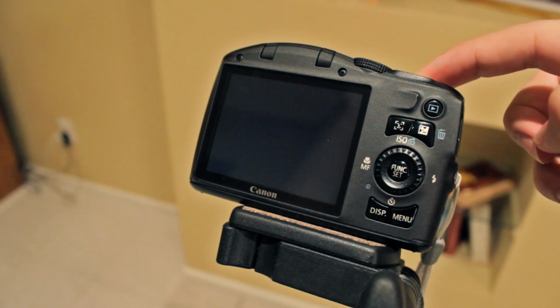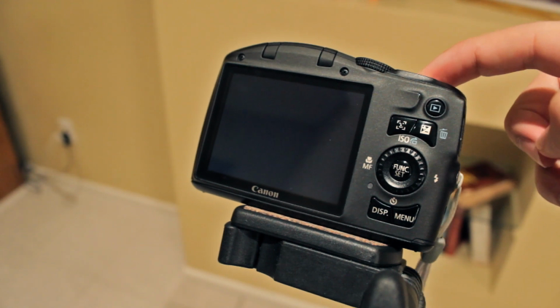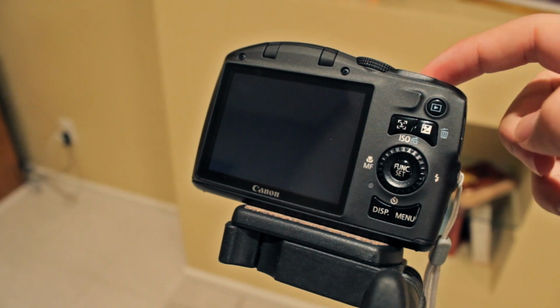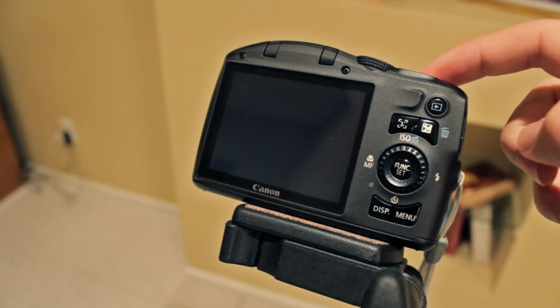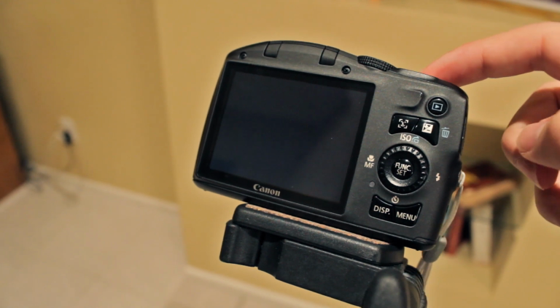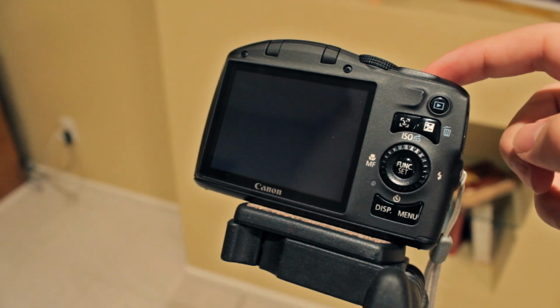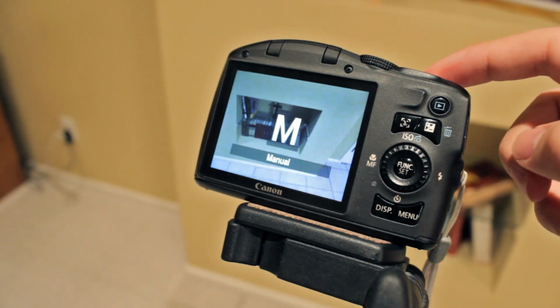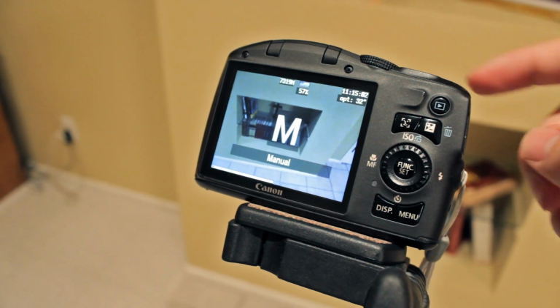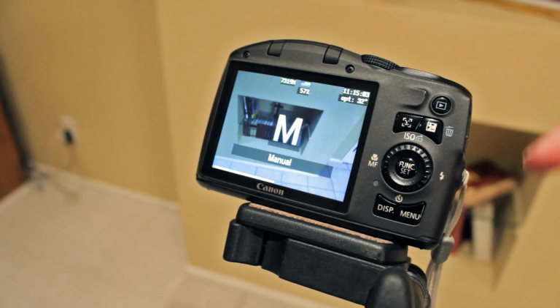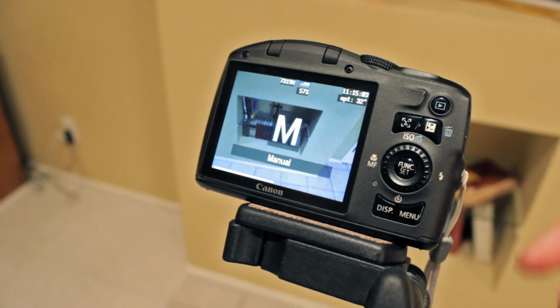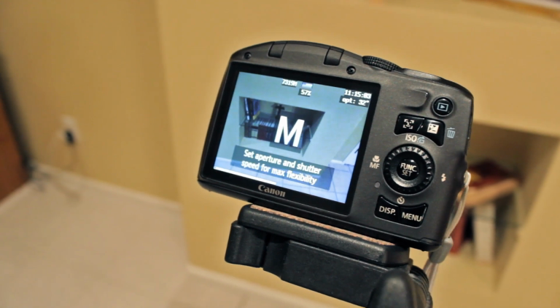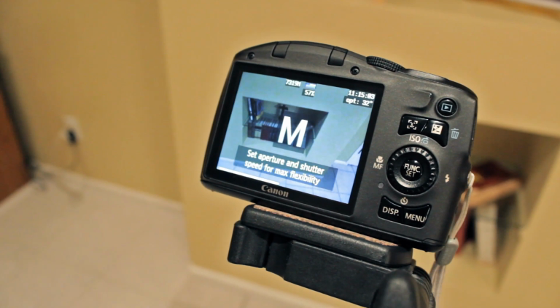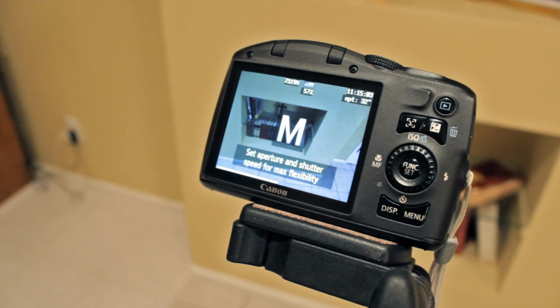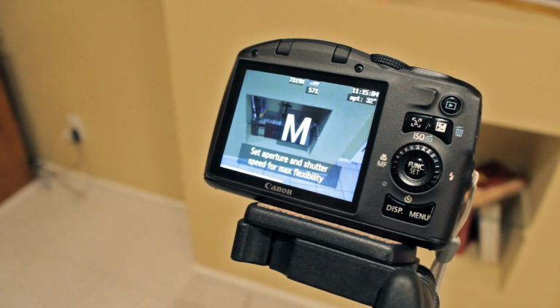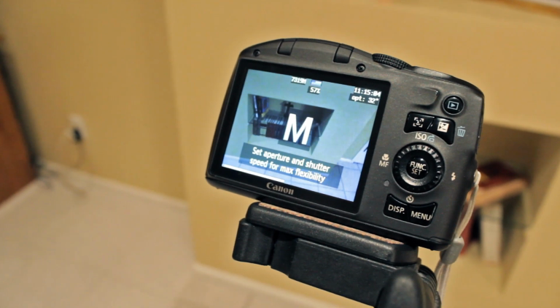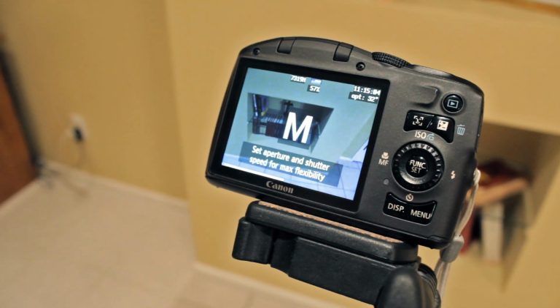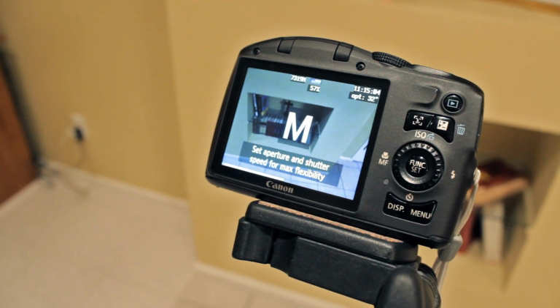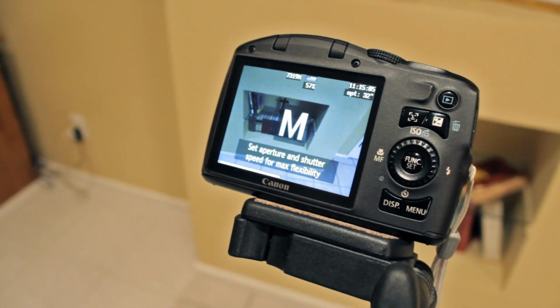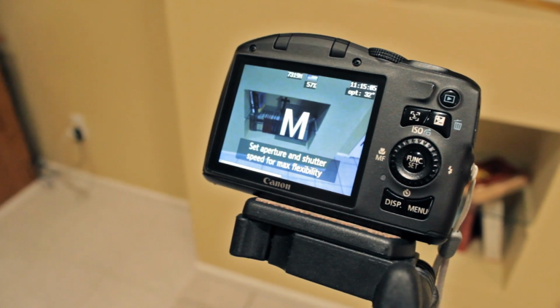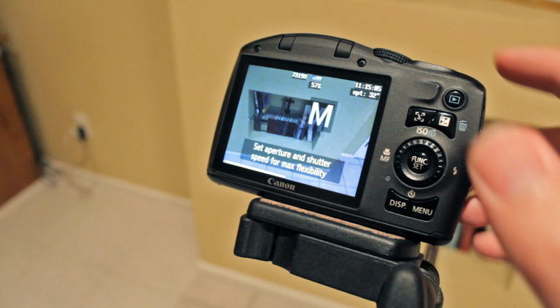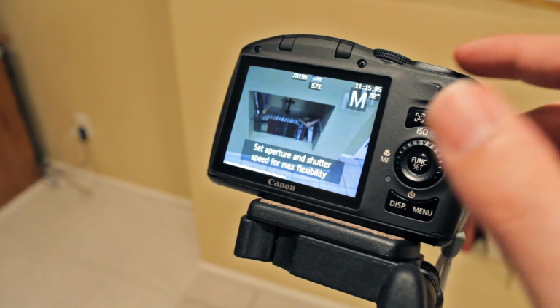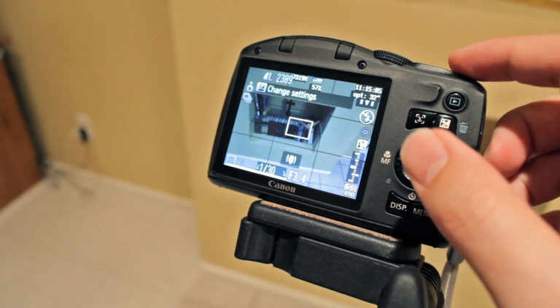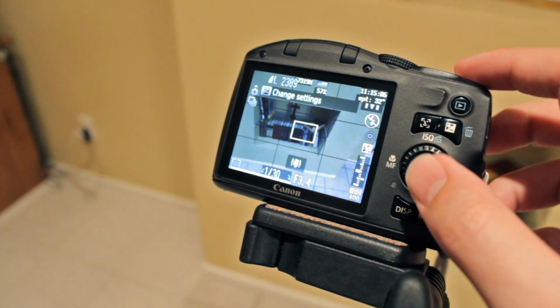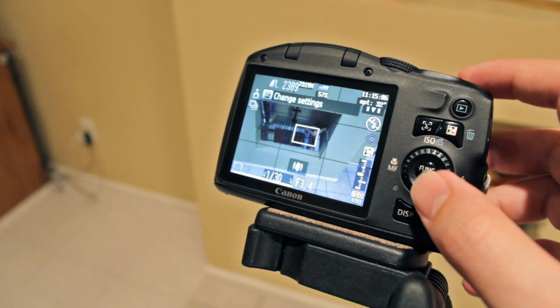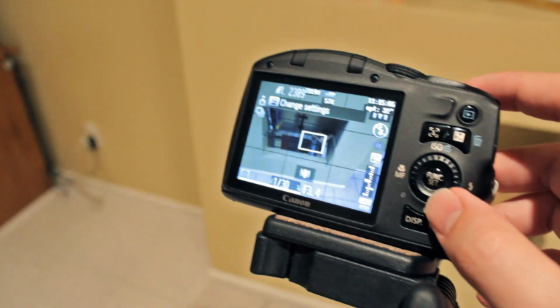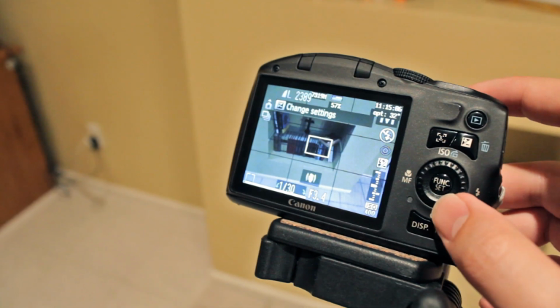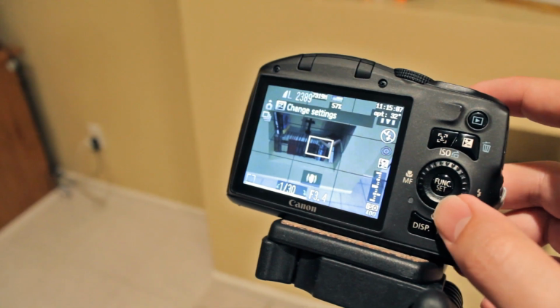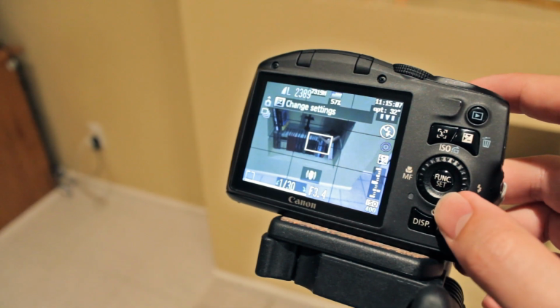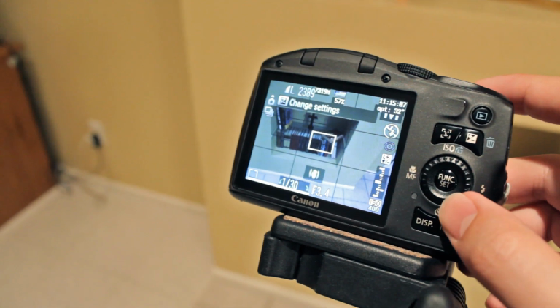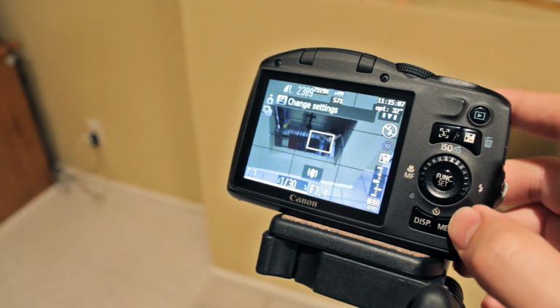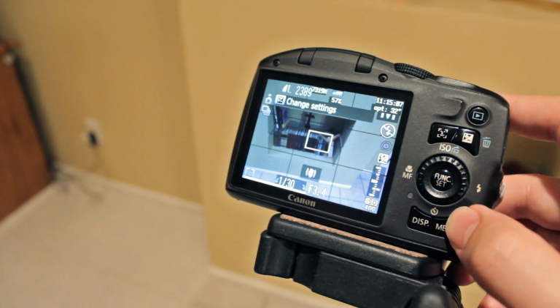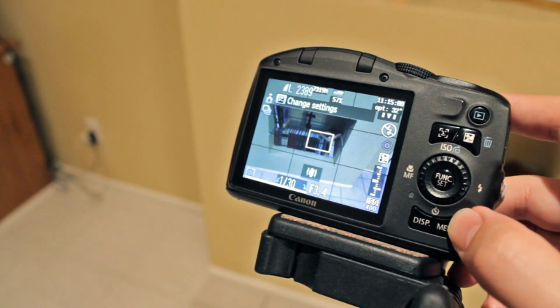The camera will reboot with the CHDK firmware. Activate camera mode by pressing the shutter halfway. And that's it — the camera has the new firmware installed.